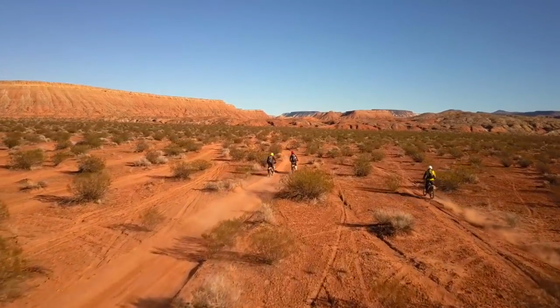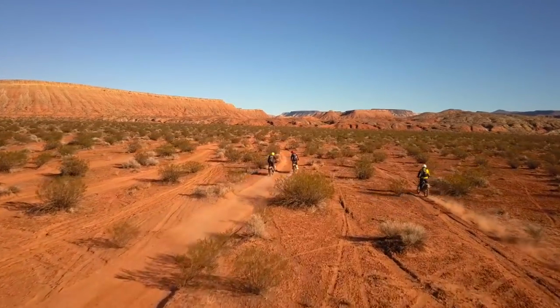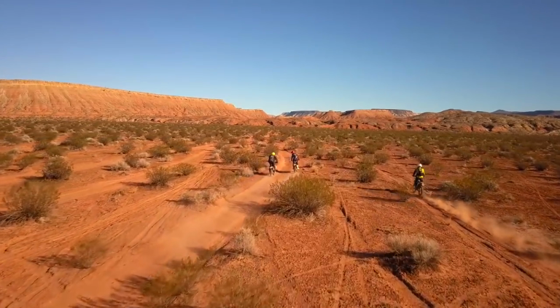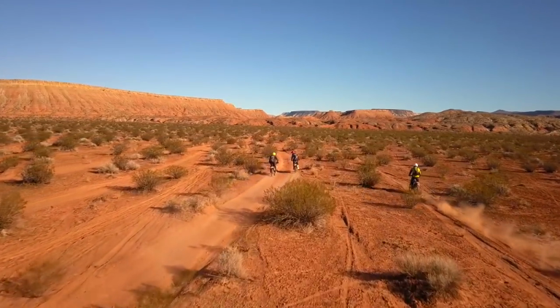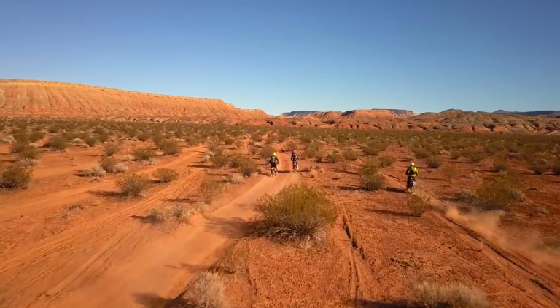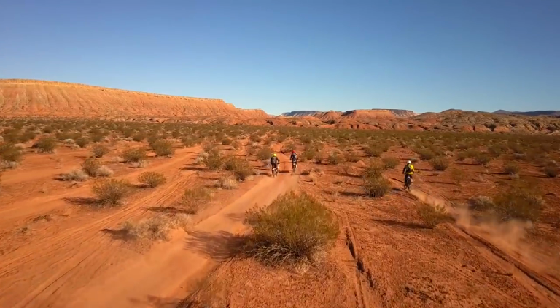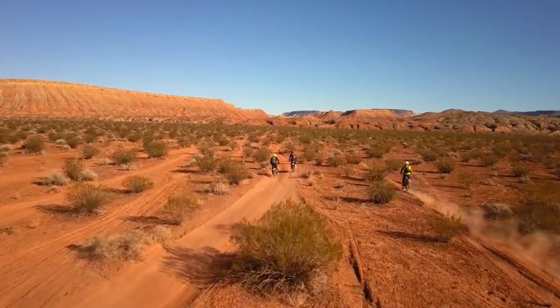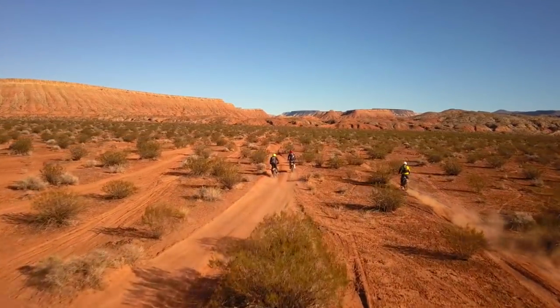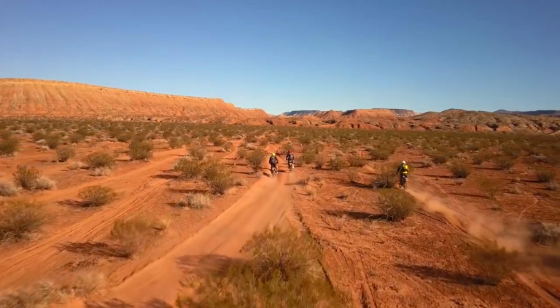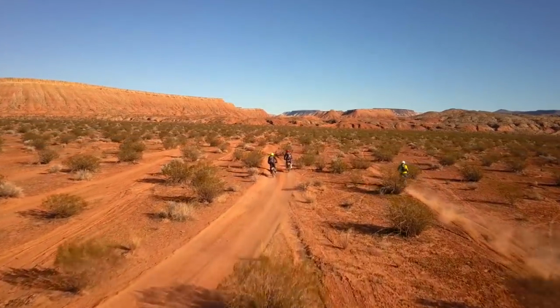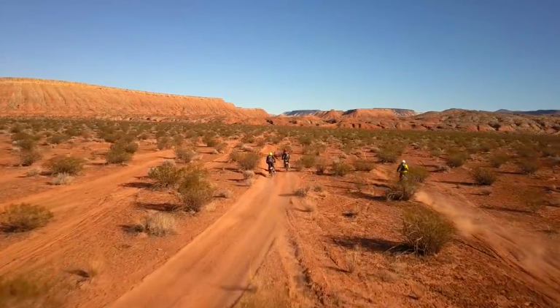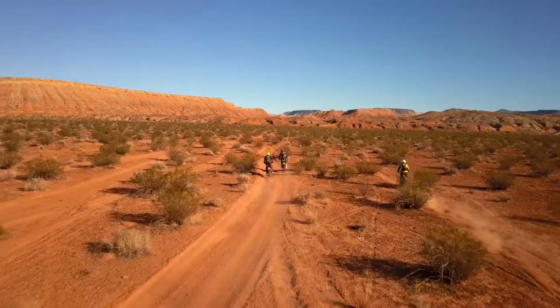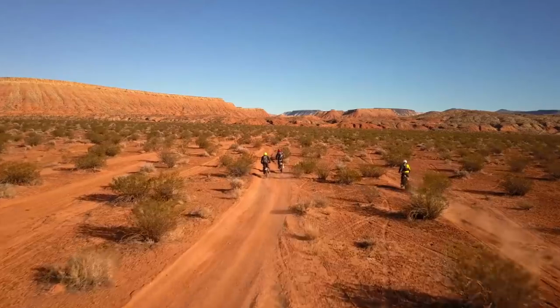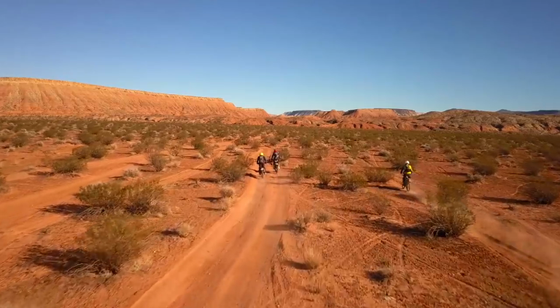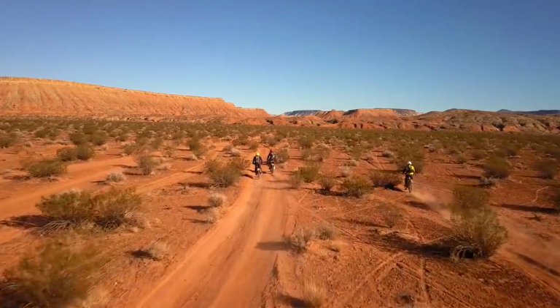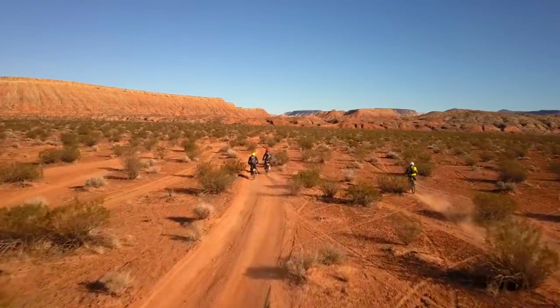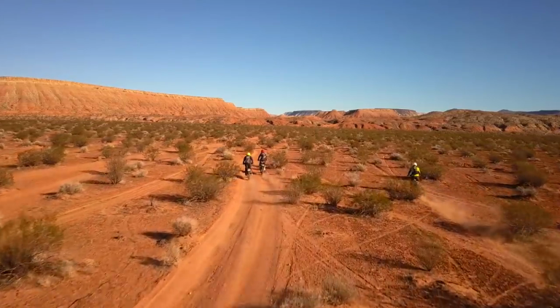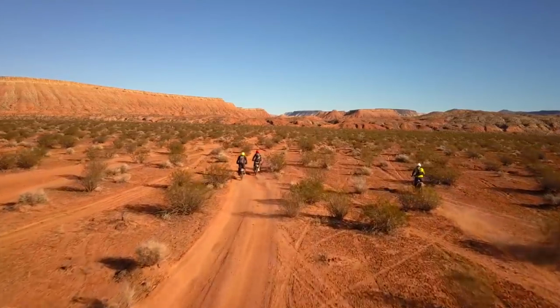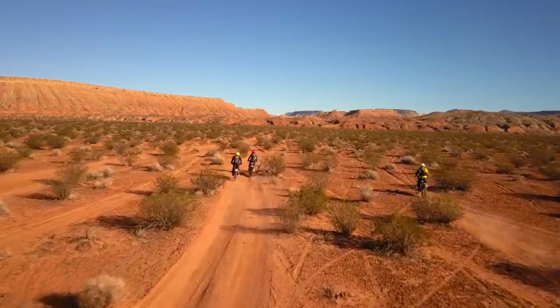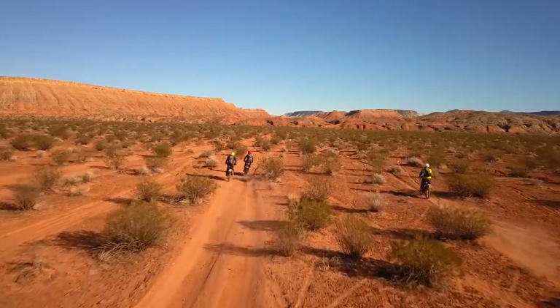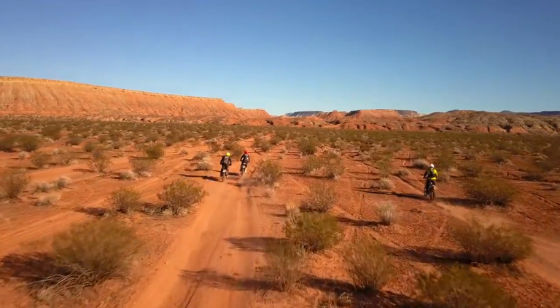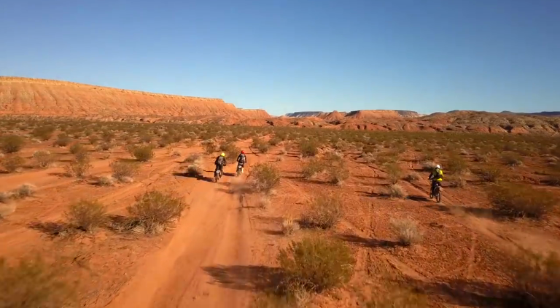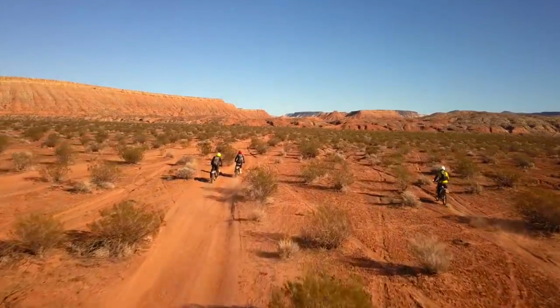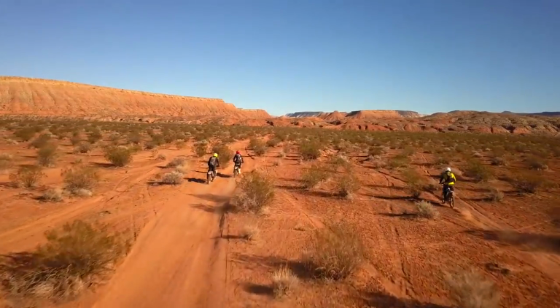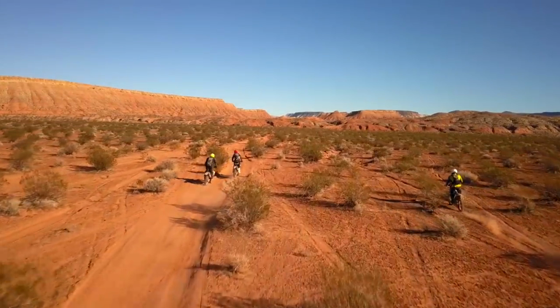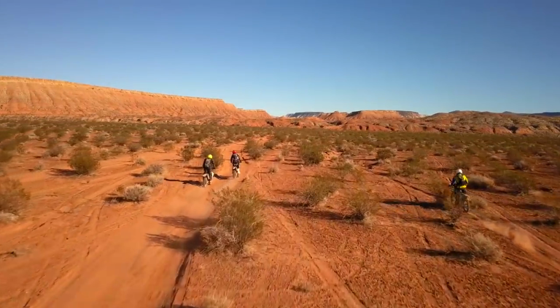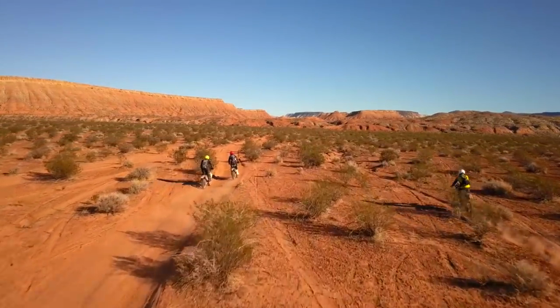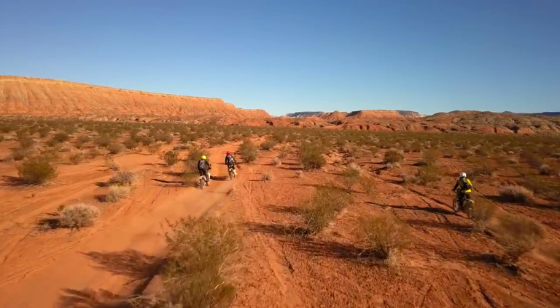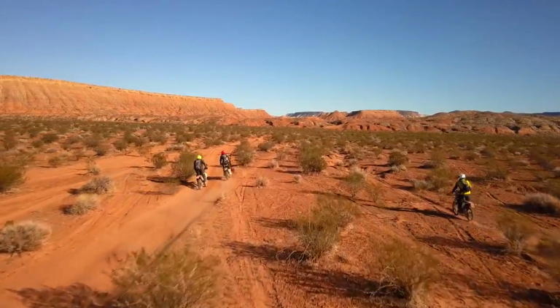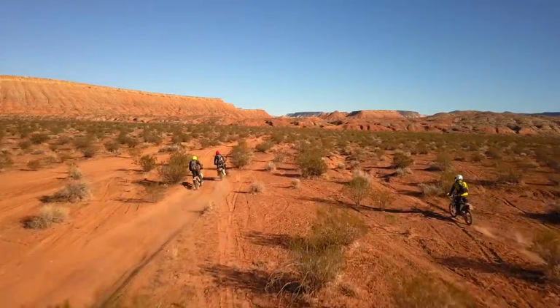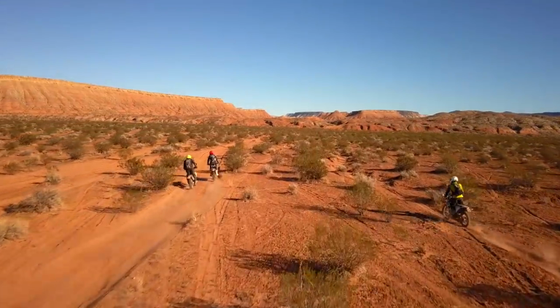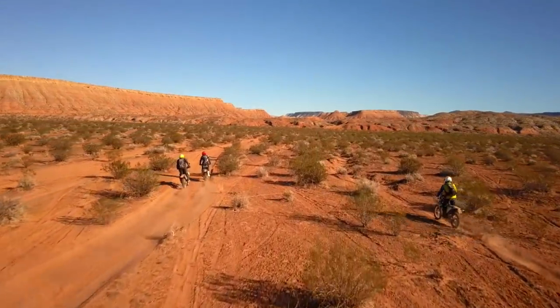These three adventurous souls were the intrepid pioneers who dared come out on the first ever Shred Weekender Rally.